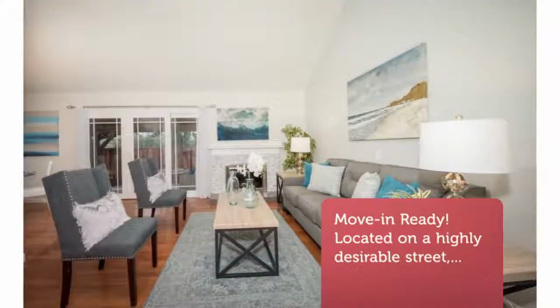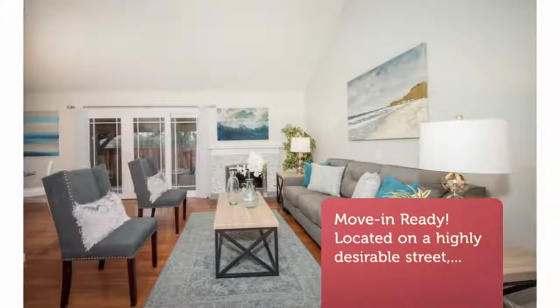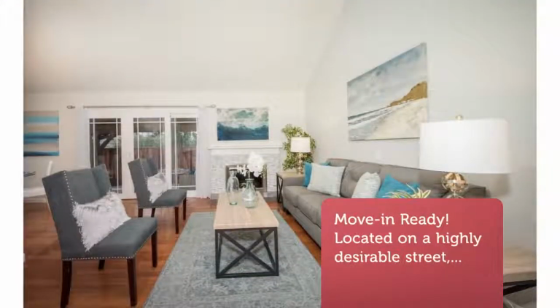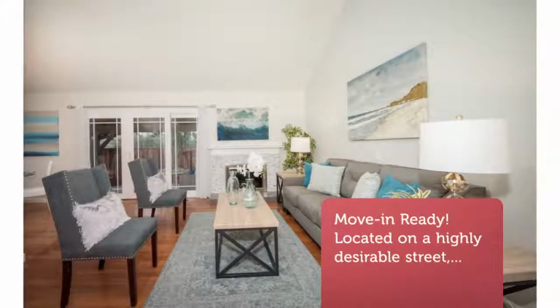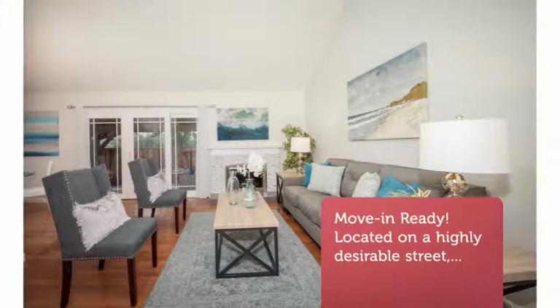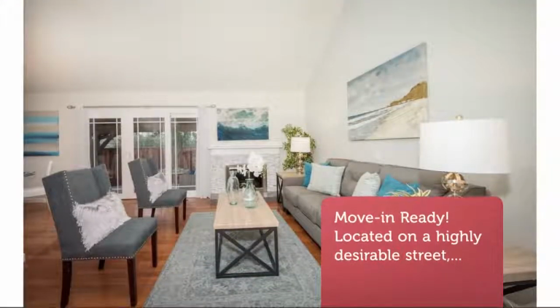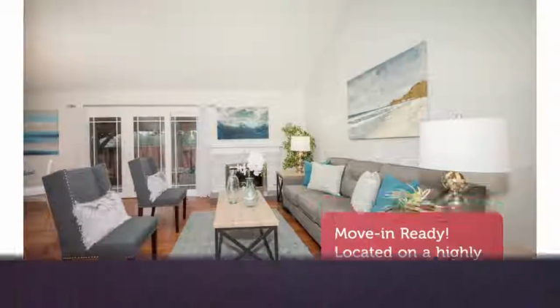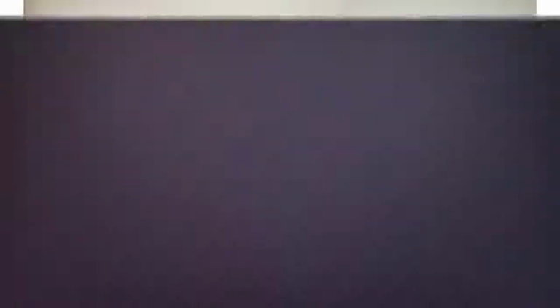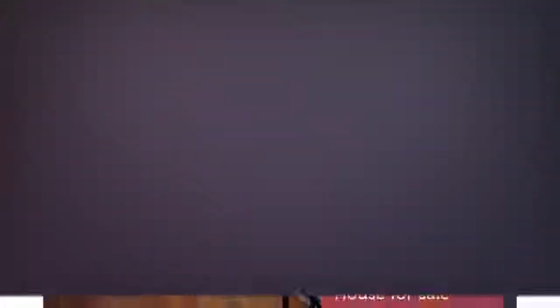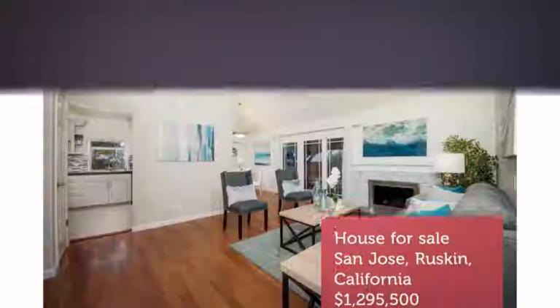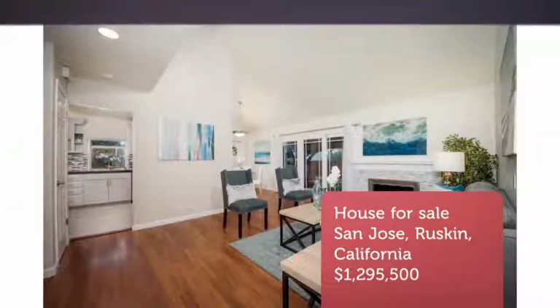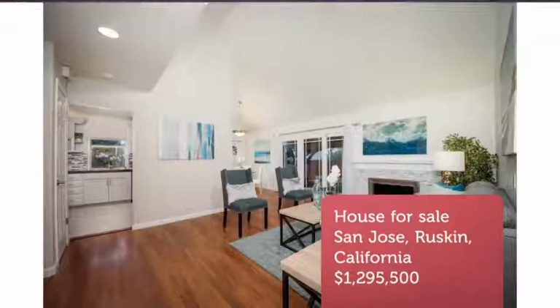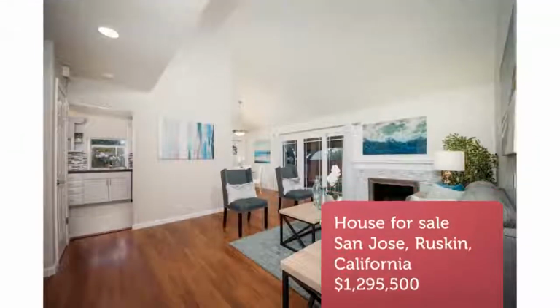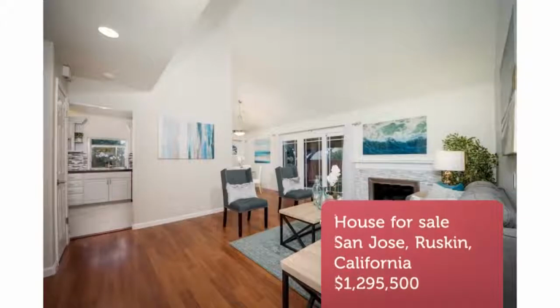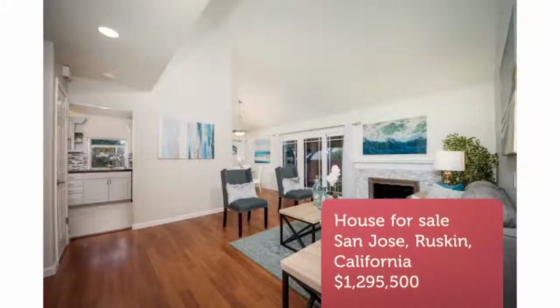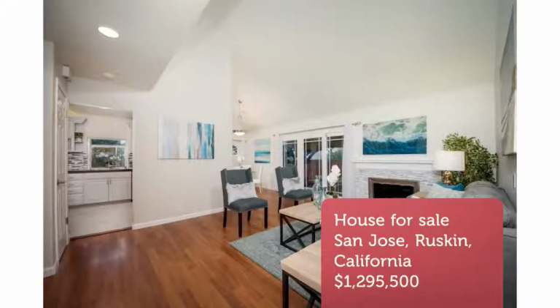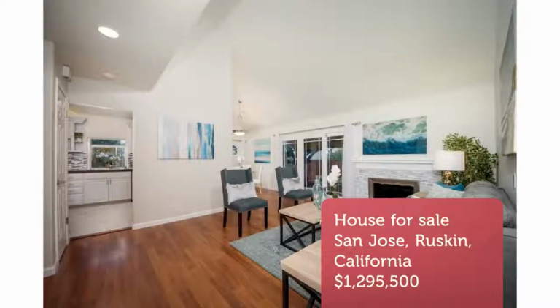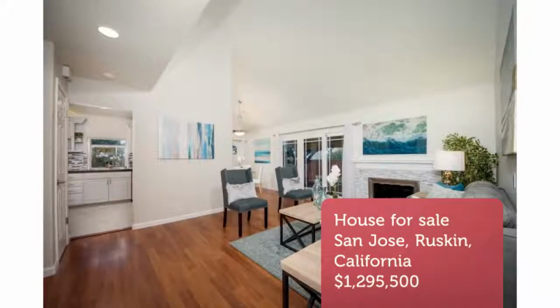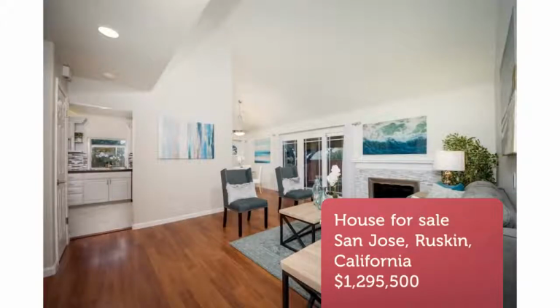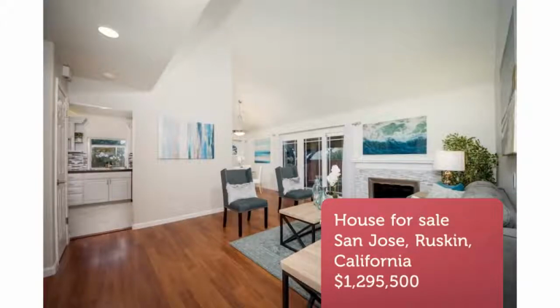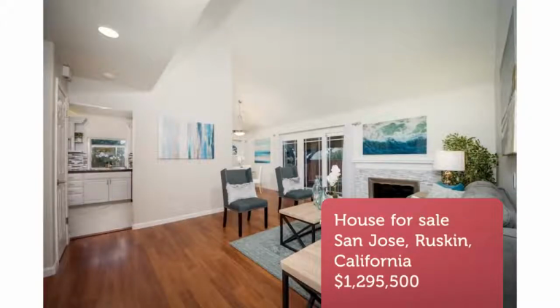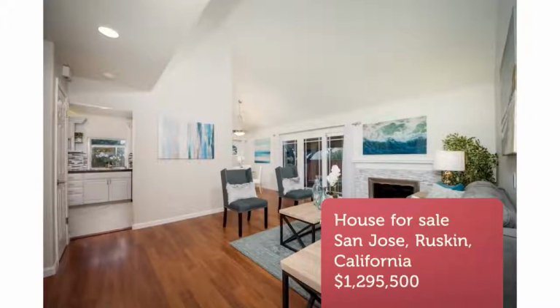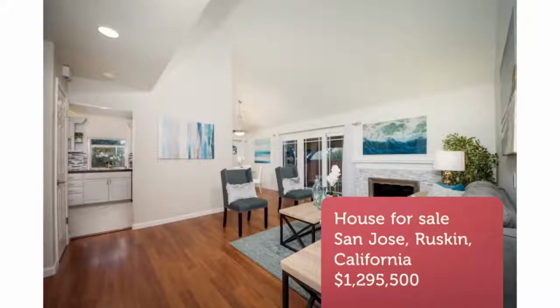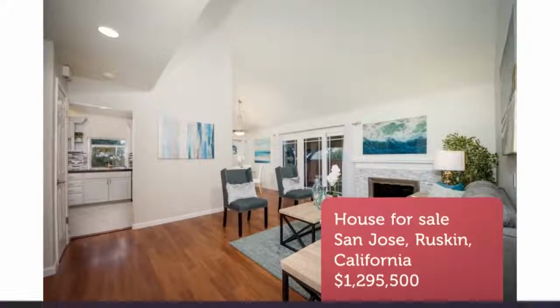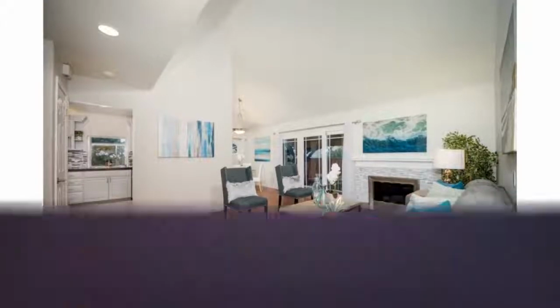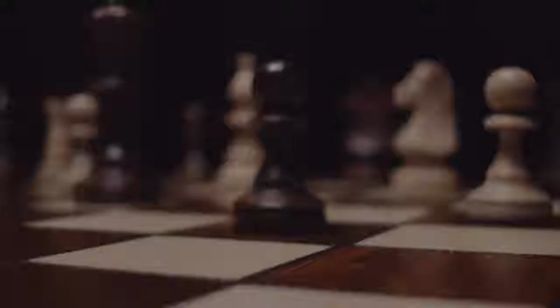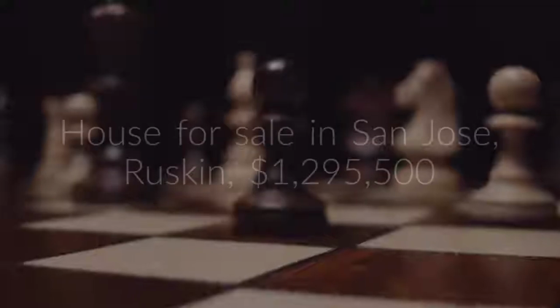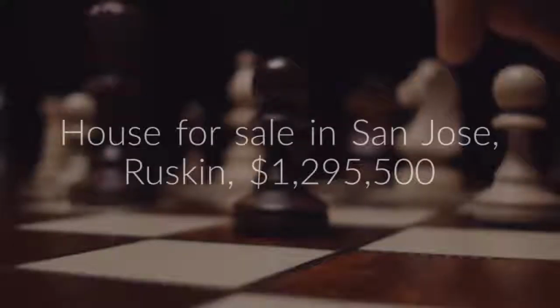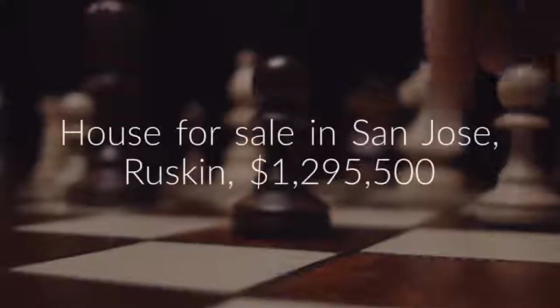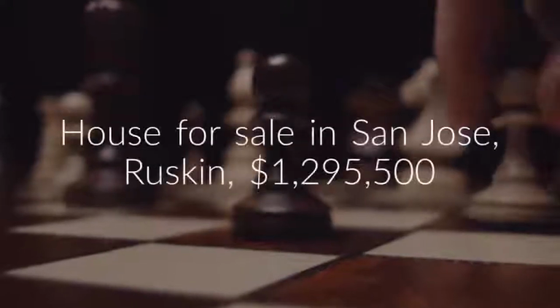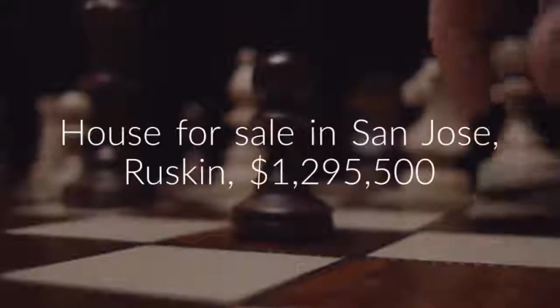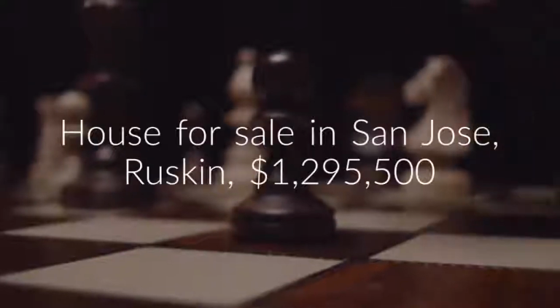This home sits on a huge 8,600-square-feet lot, with landscaped gardens, mature shrubs and fruit trees.